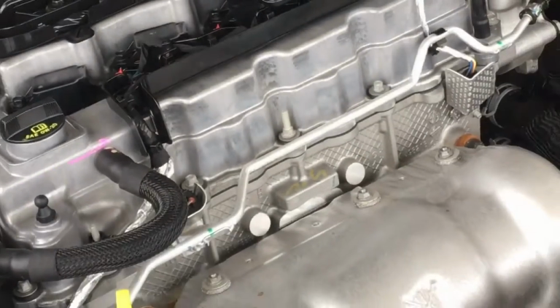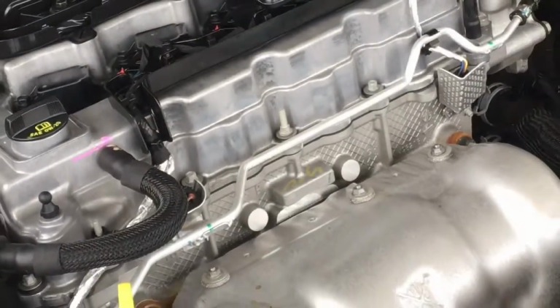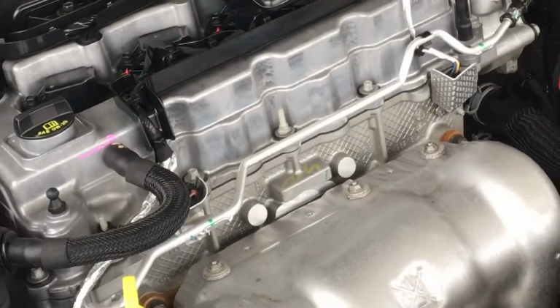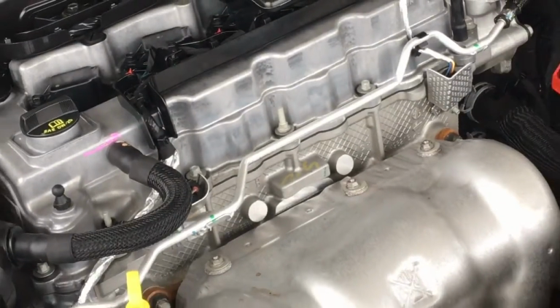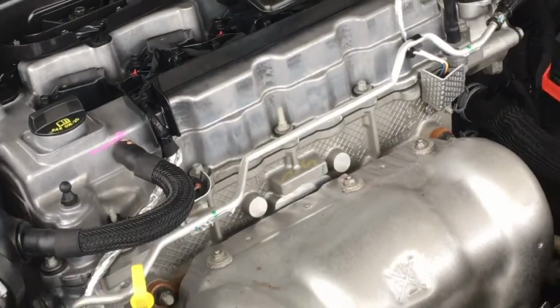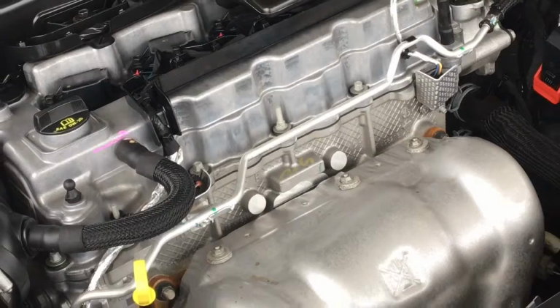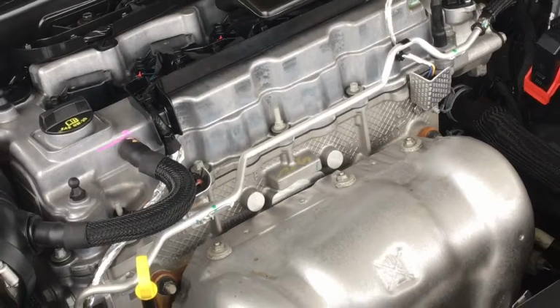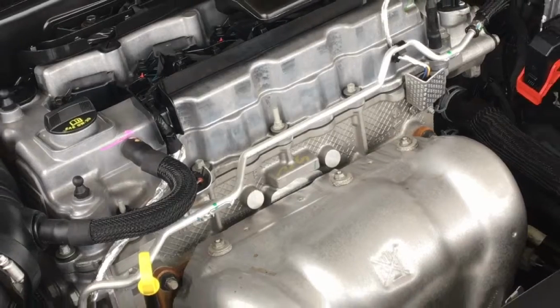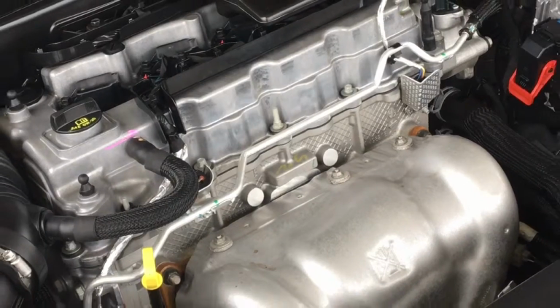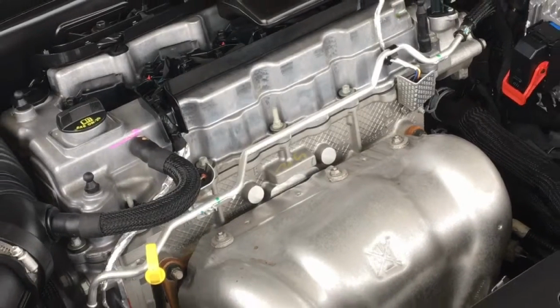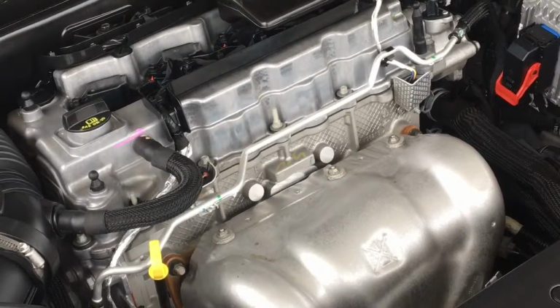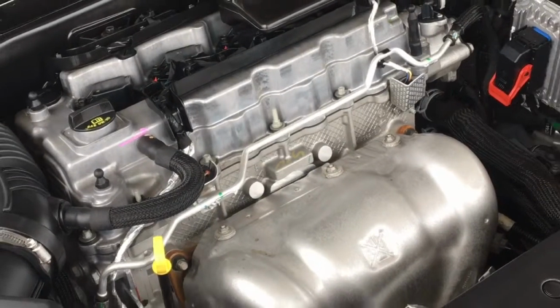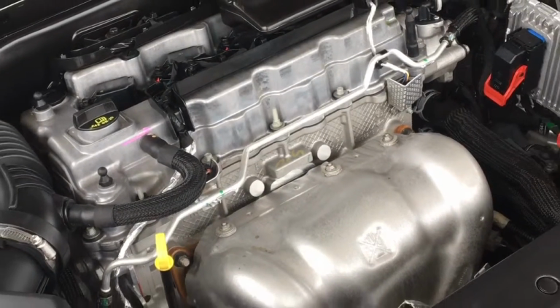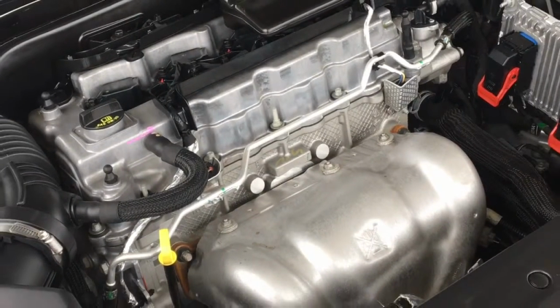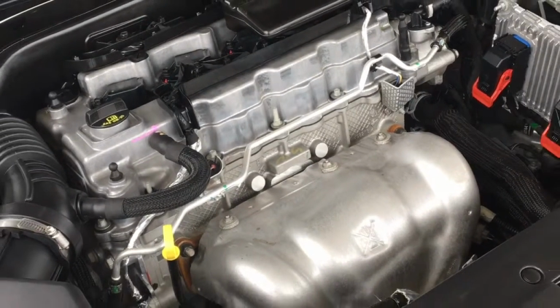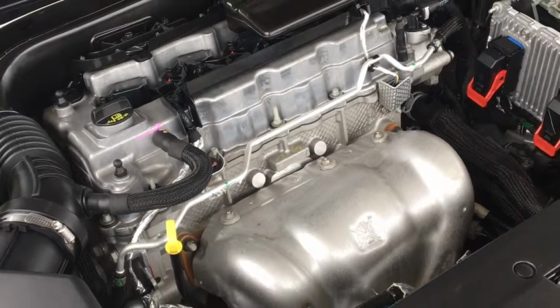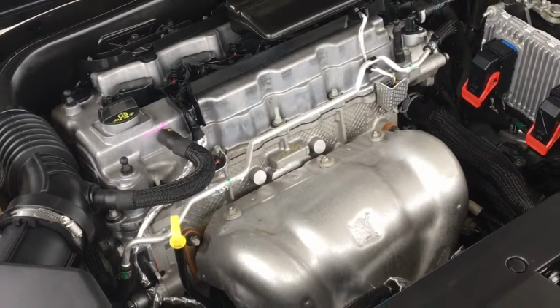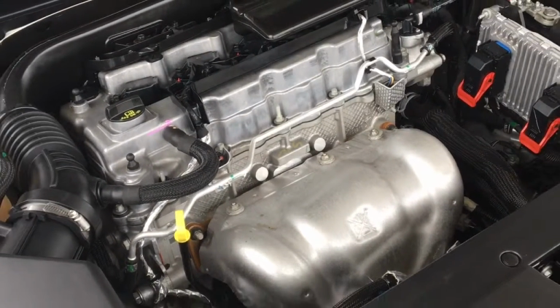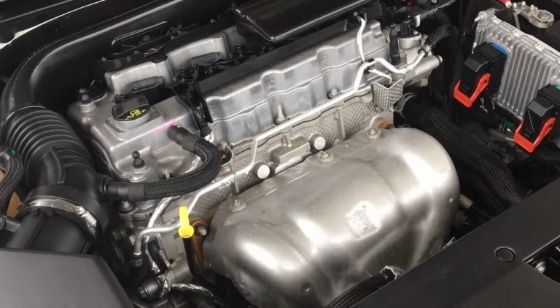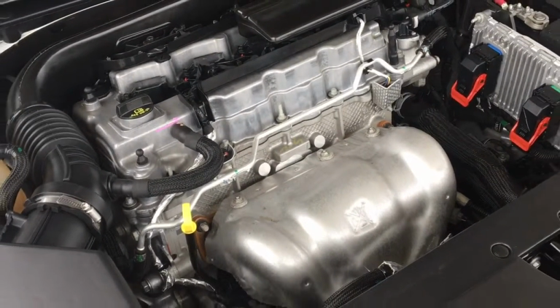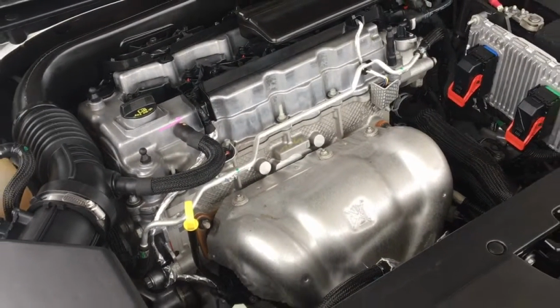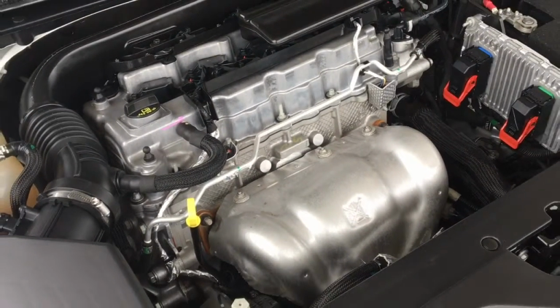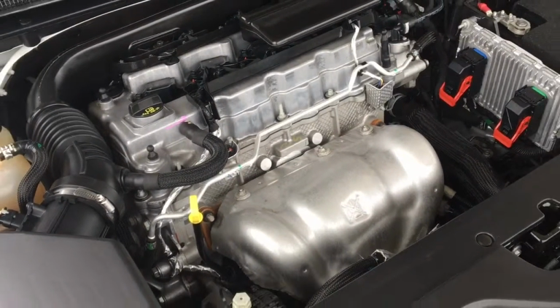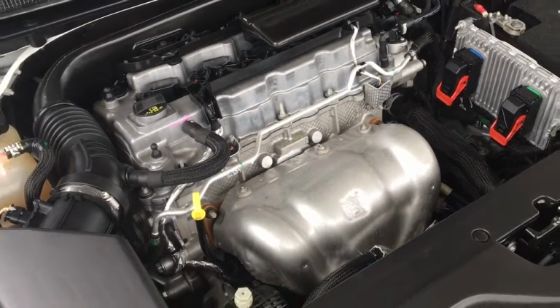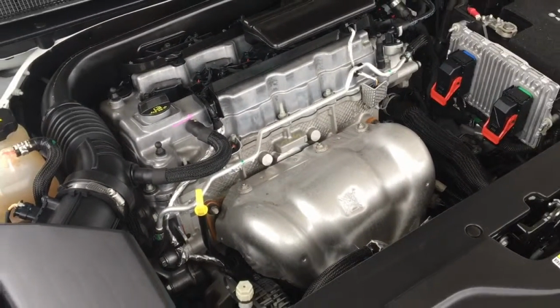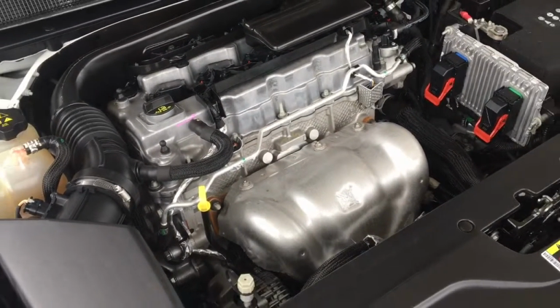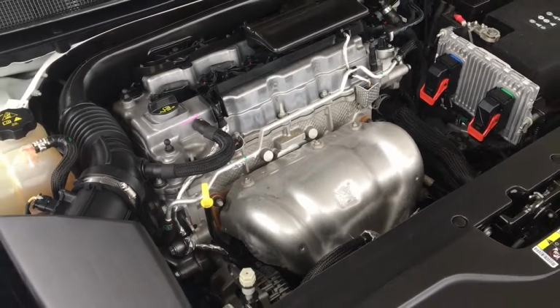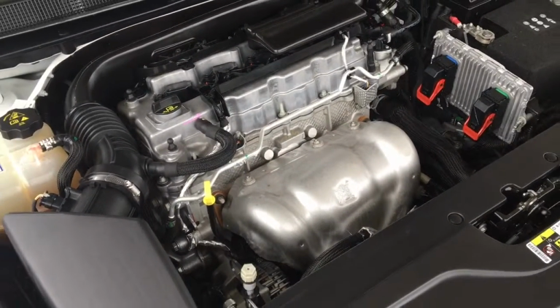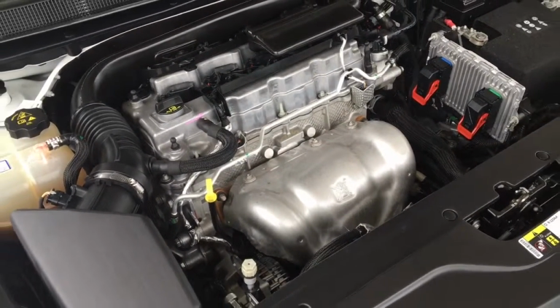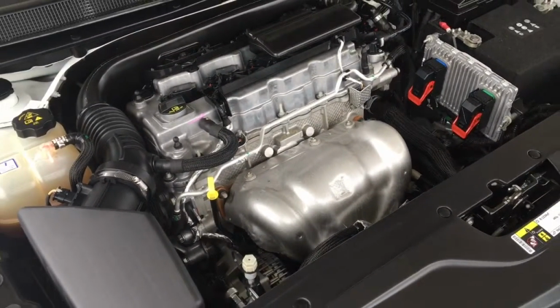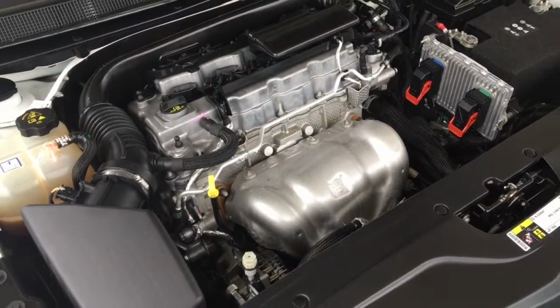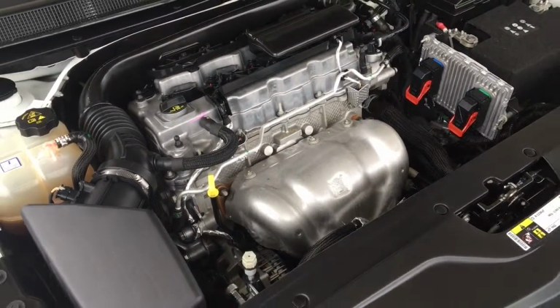The engine bay is factory fresh and power comes from a 2.4-liter four-cylinder engine mated to an automatic transmission.